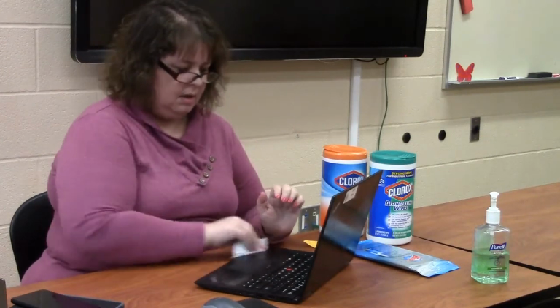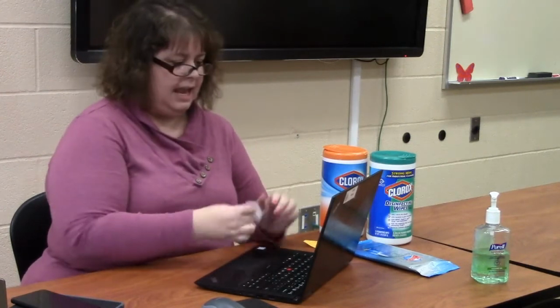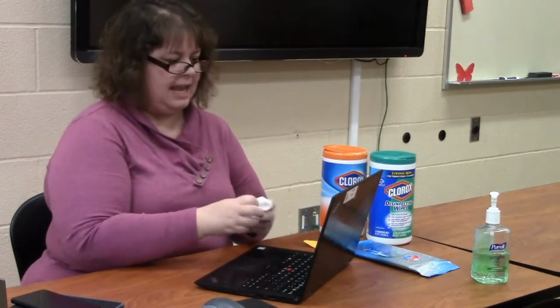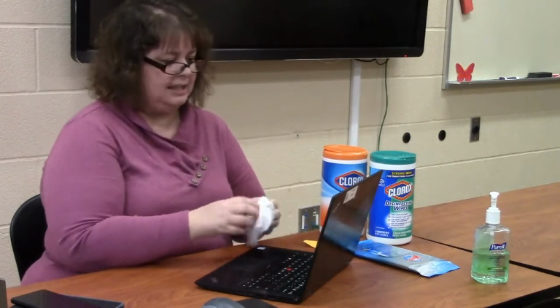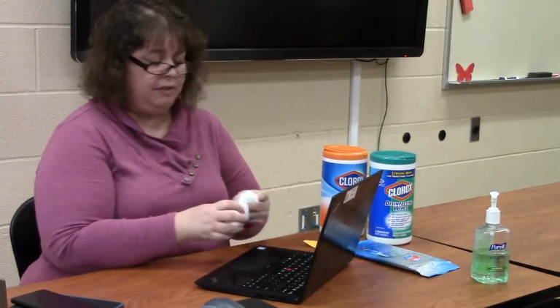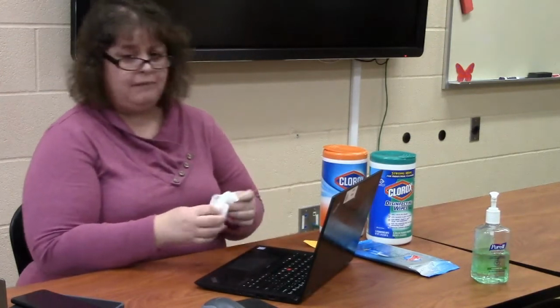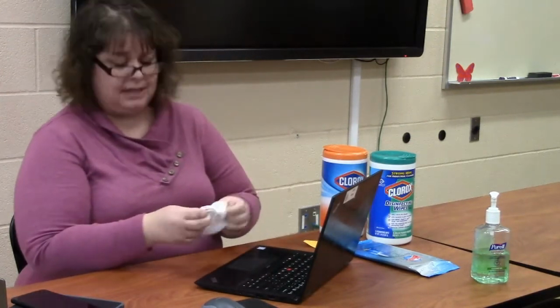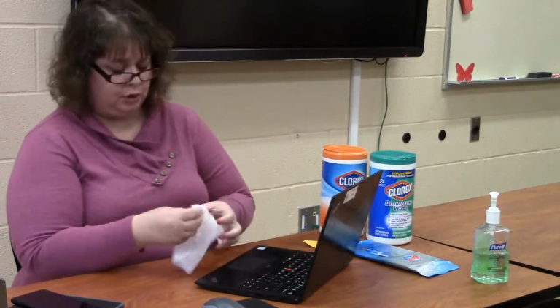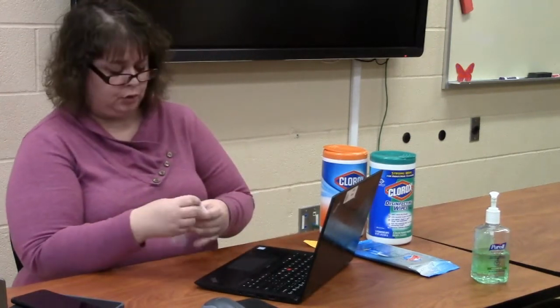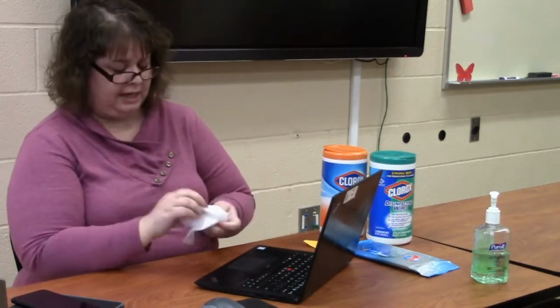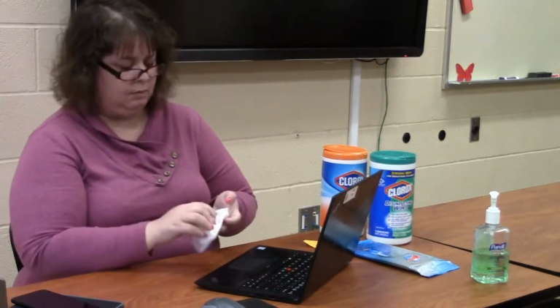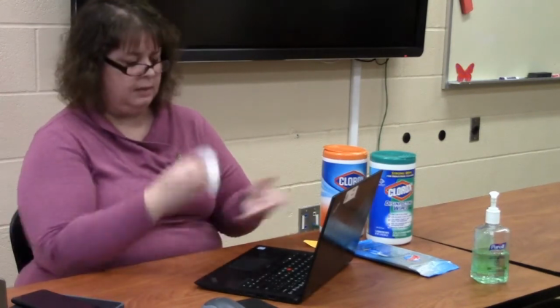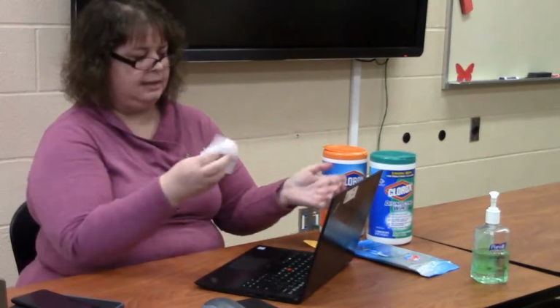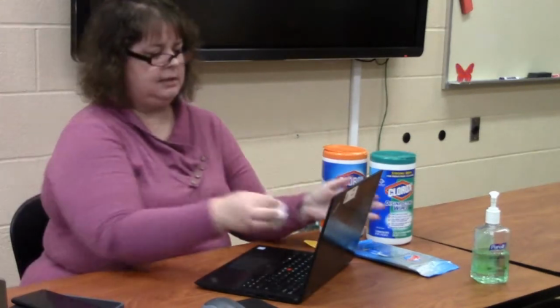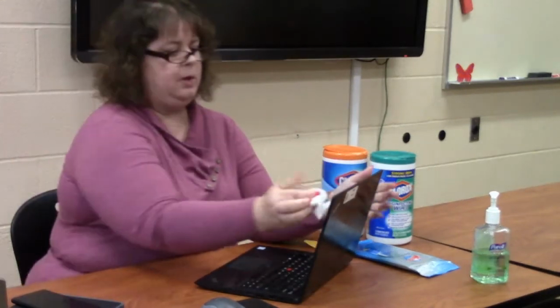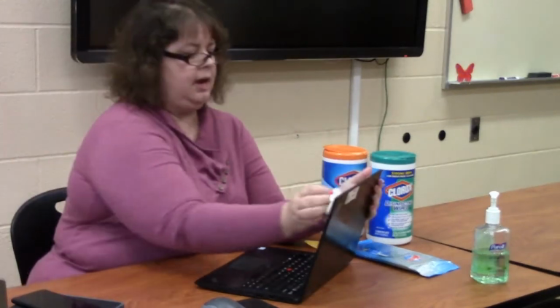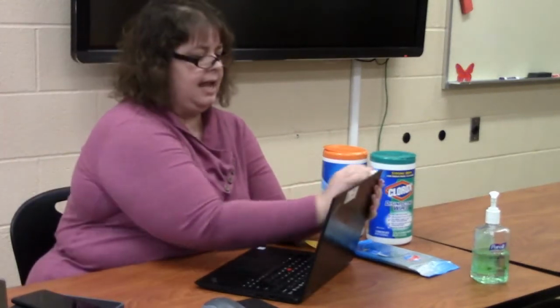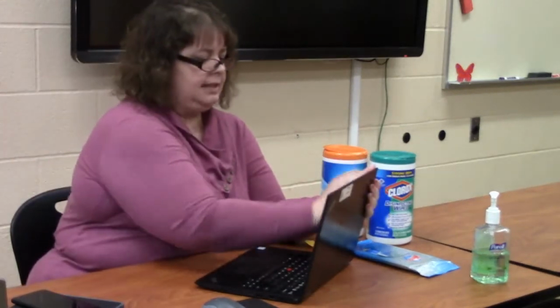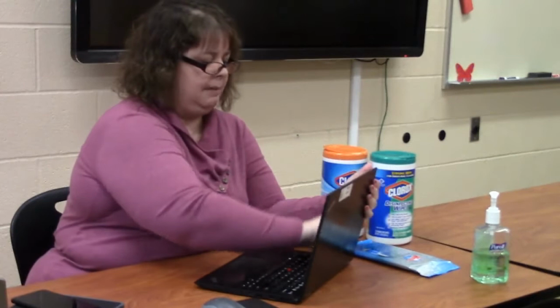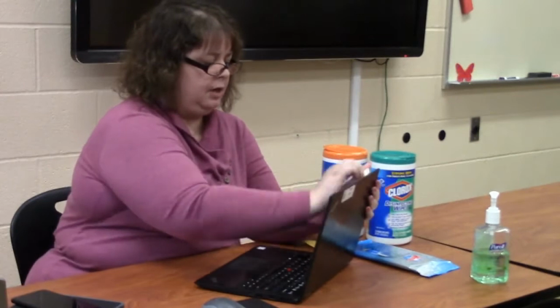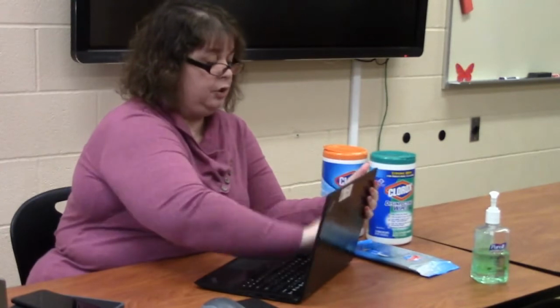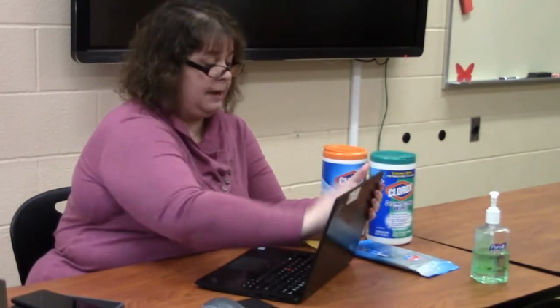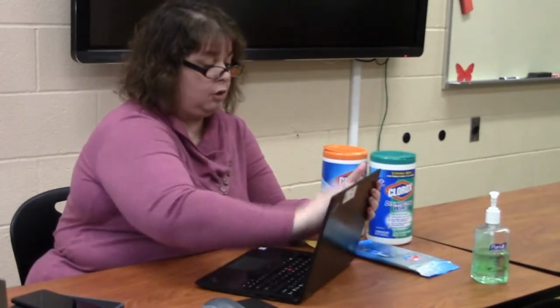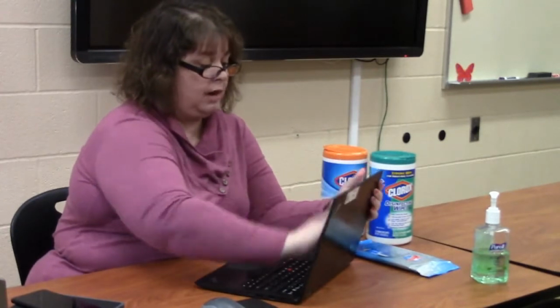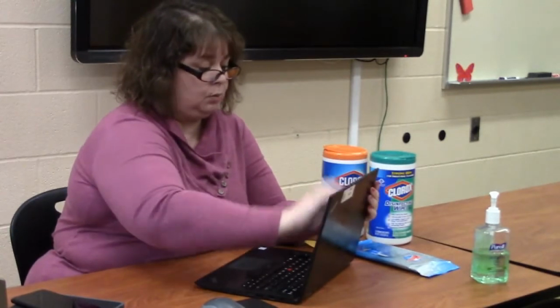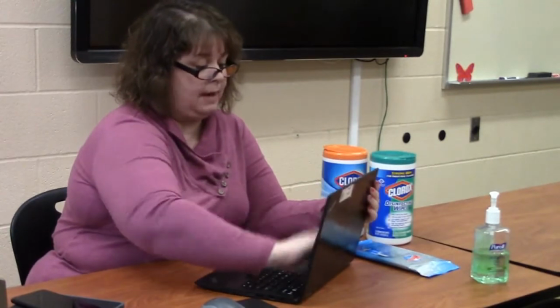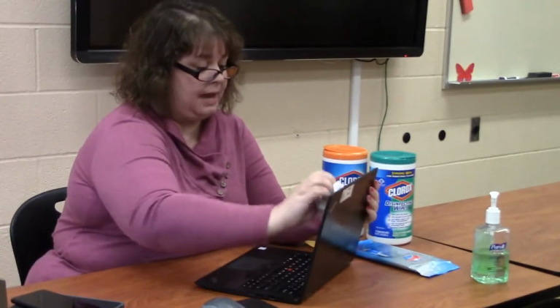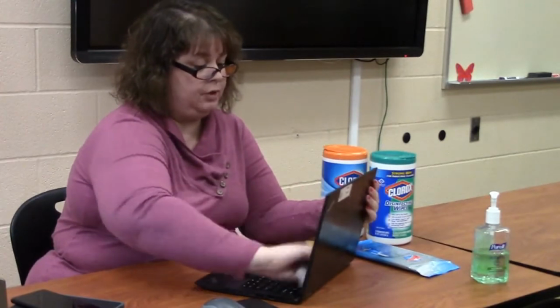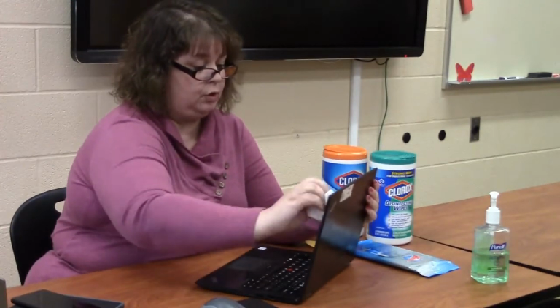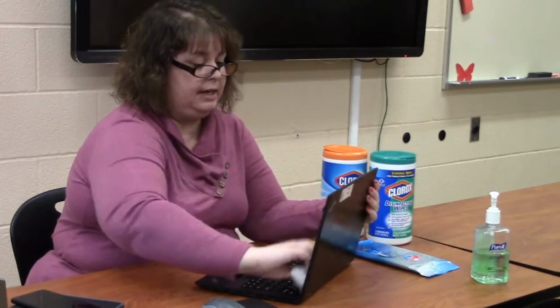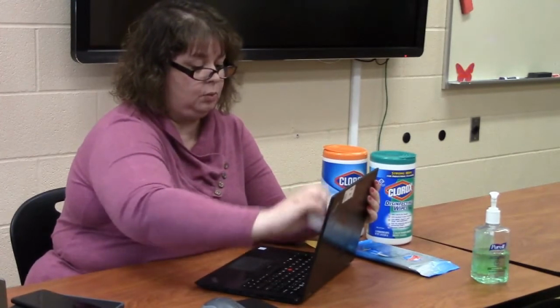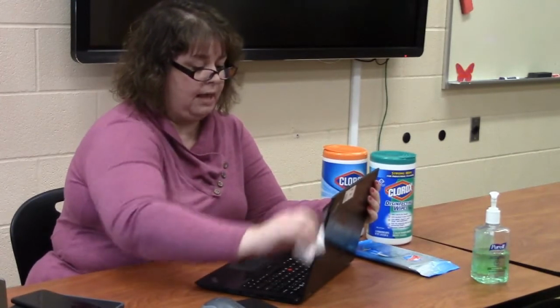And if you have a touch screen like this computer has, I'm going to use my Clorox wipe on the screen as well.